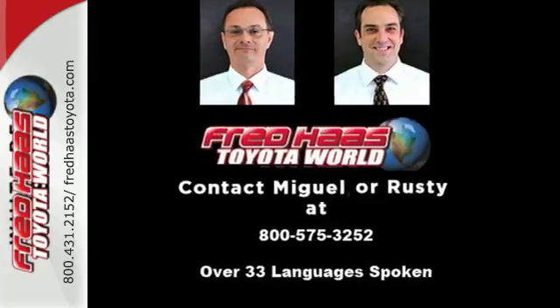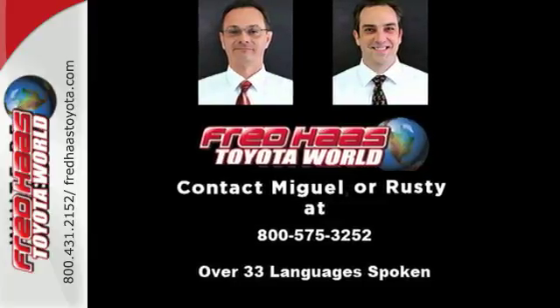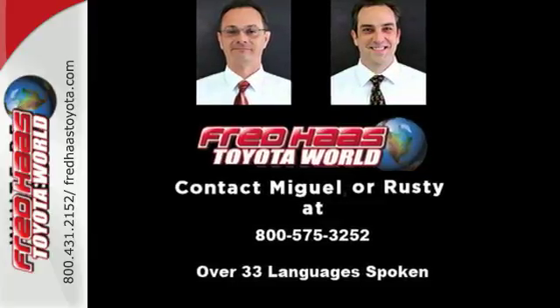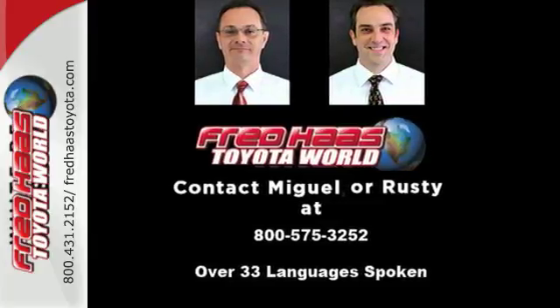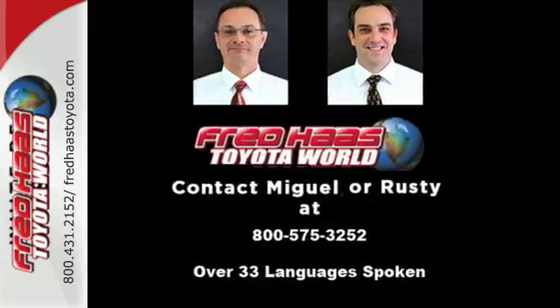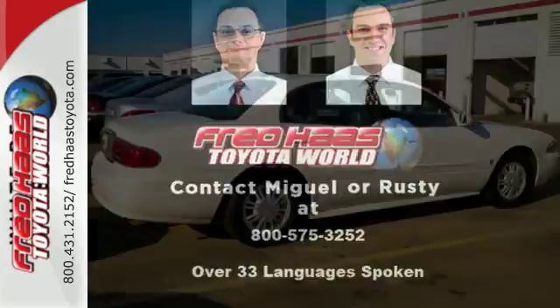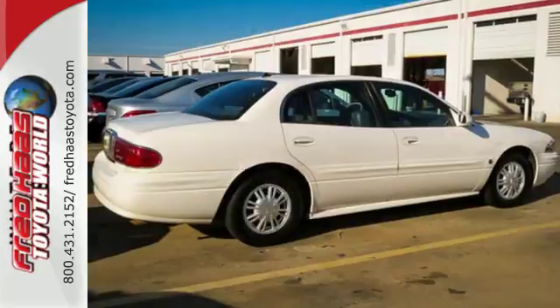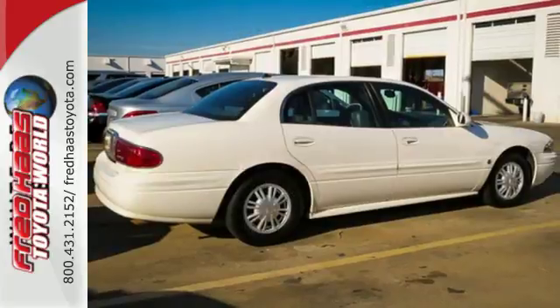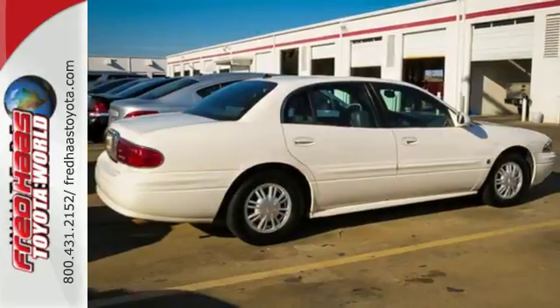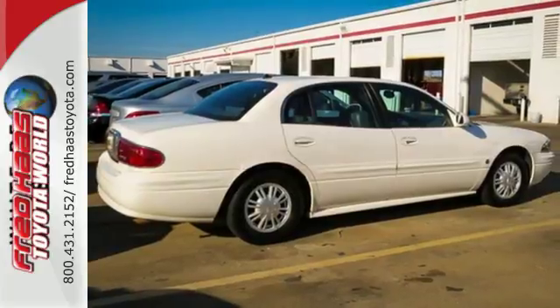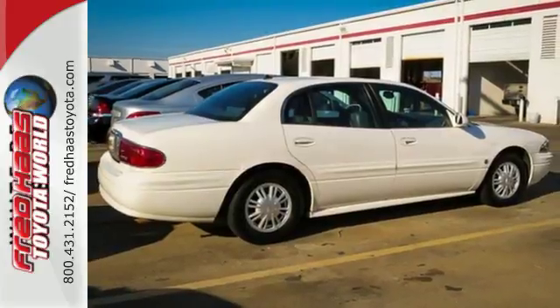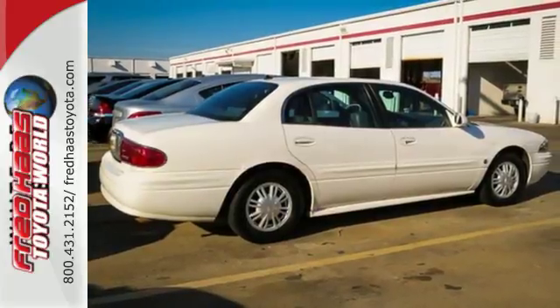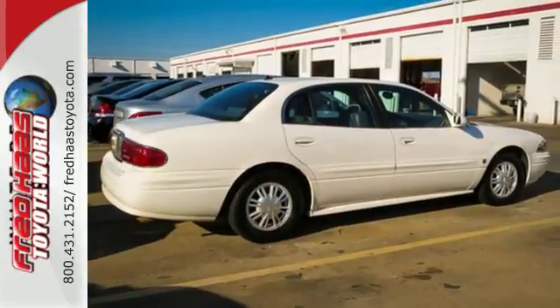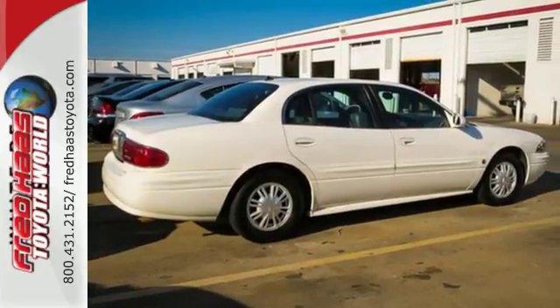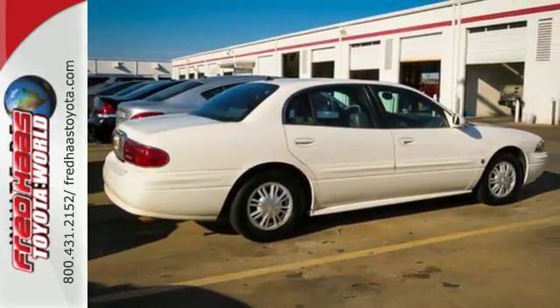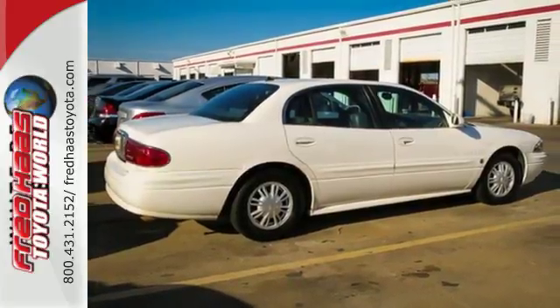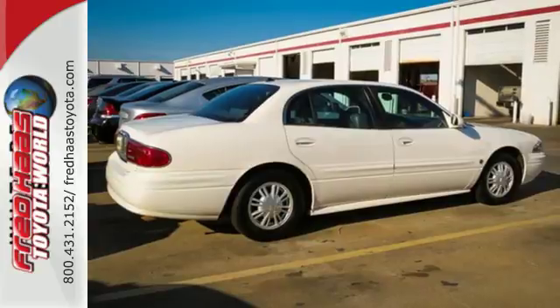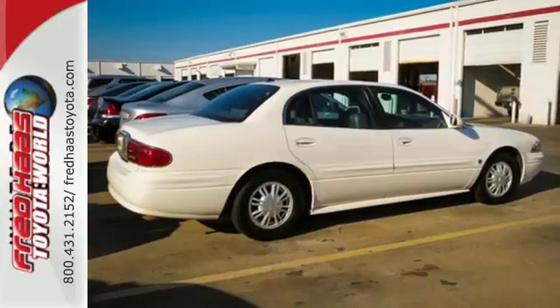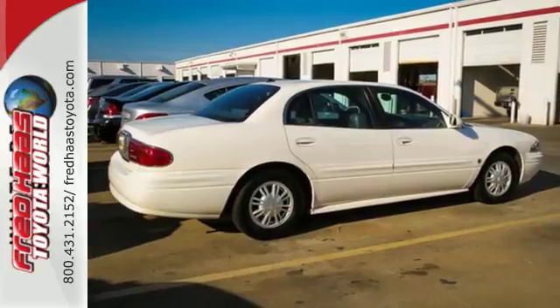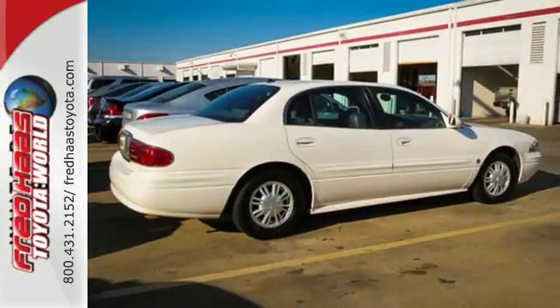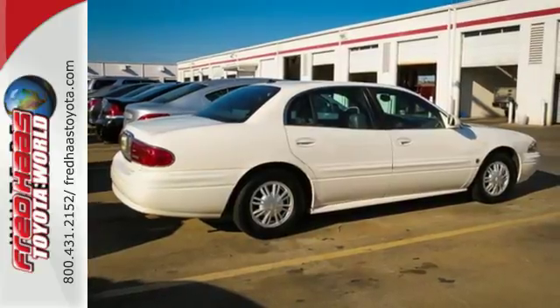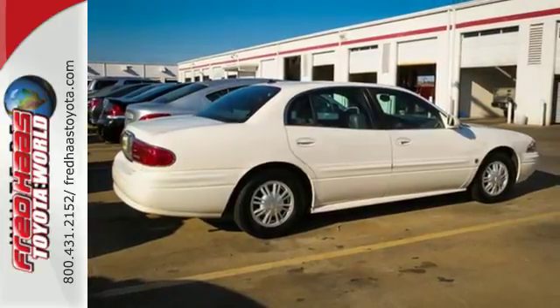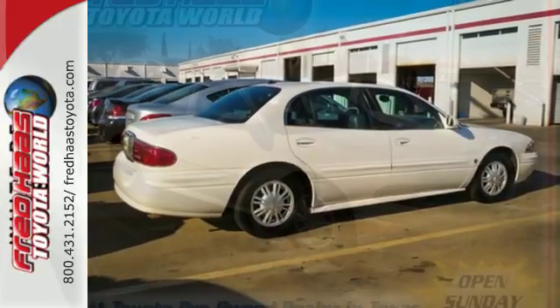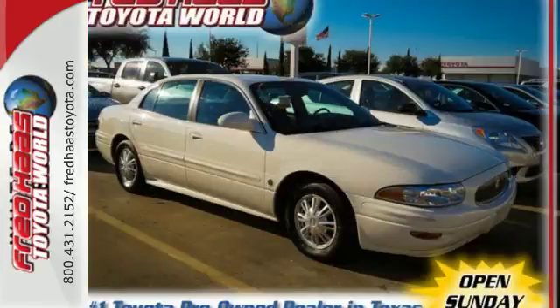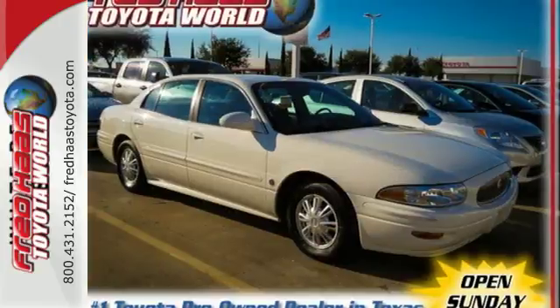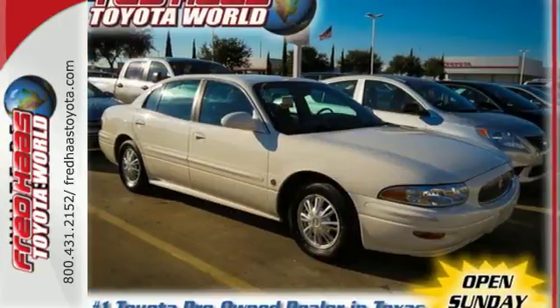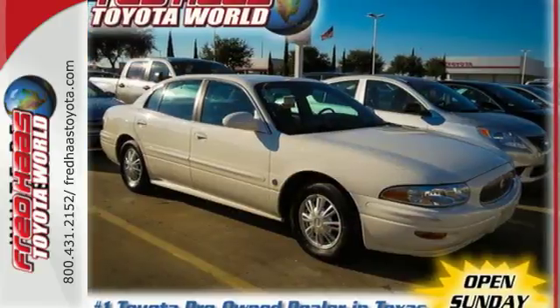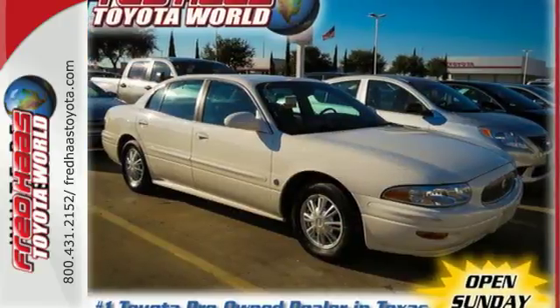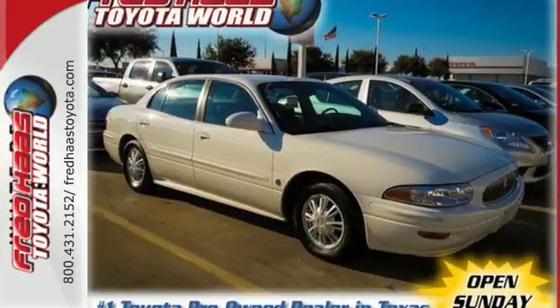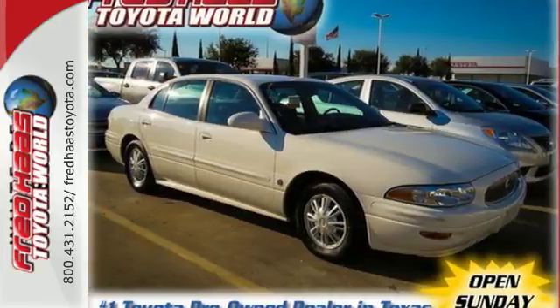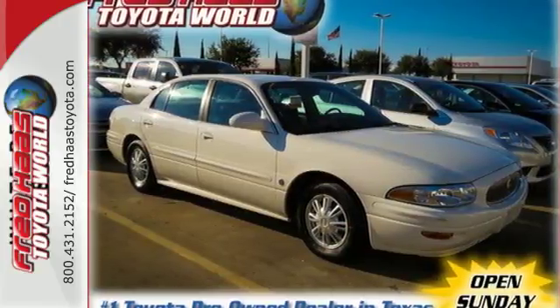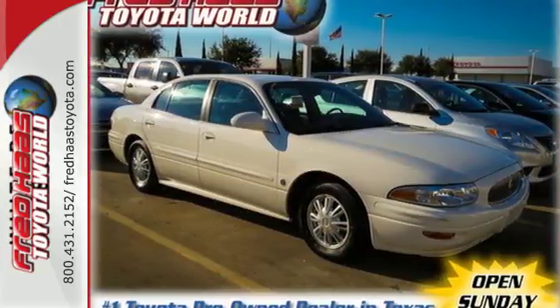This brilliant LeSabre offers affordable luxury, great styling, and the smoothest ride of any car on the road, second to none.